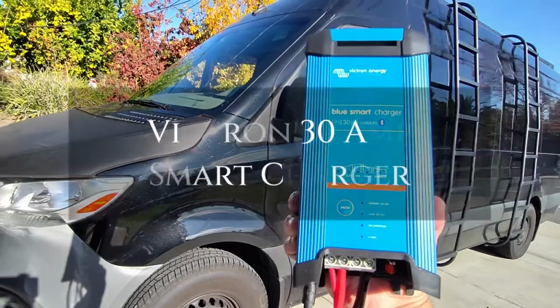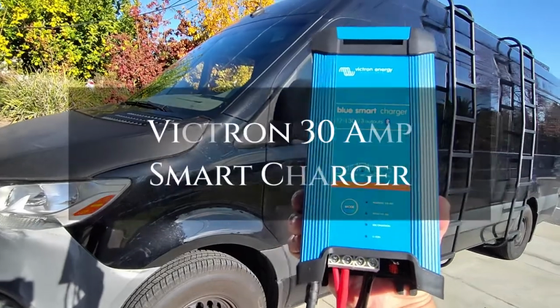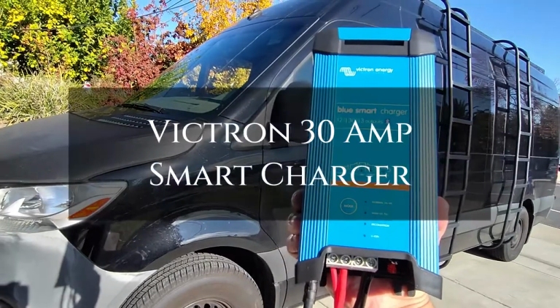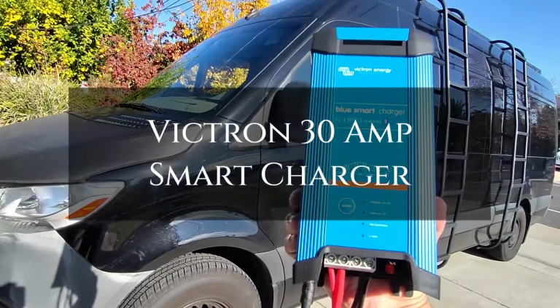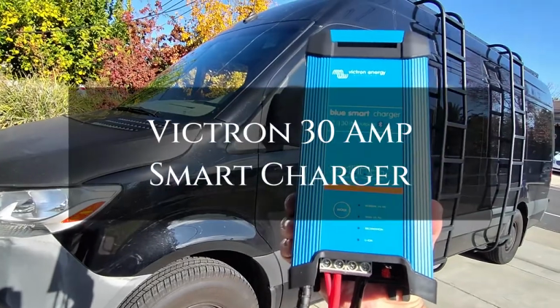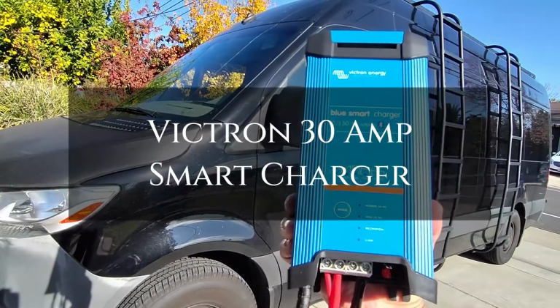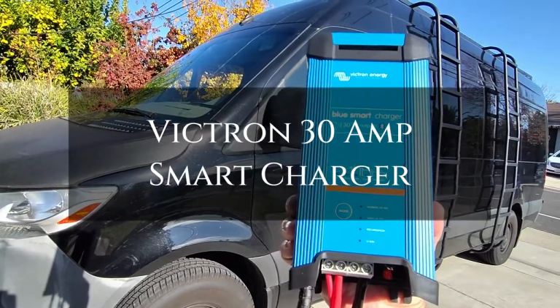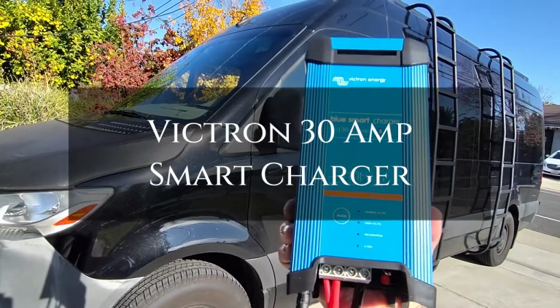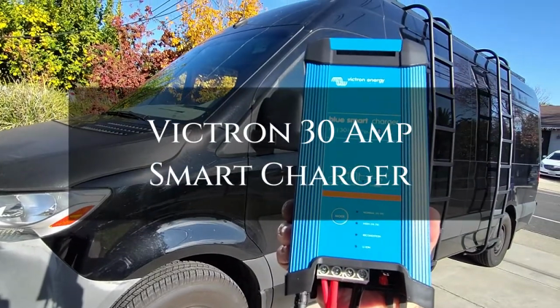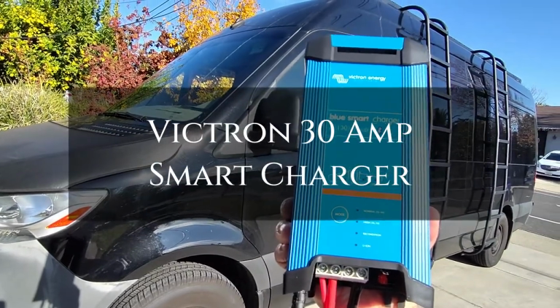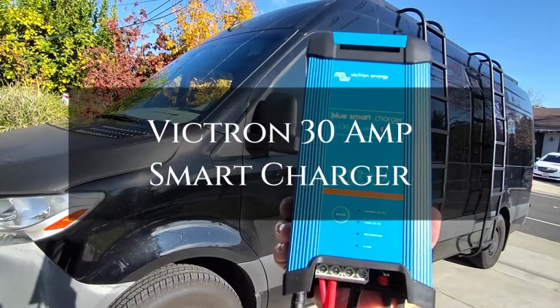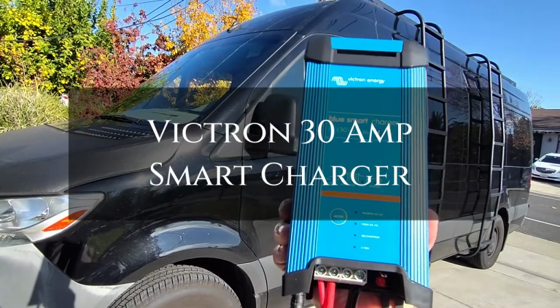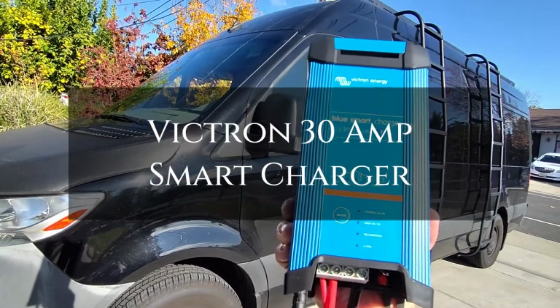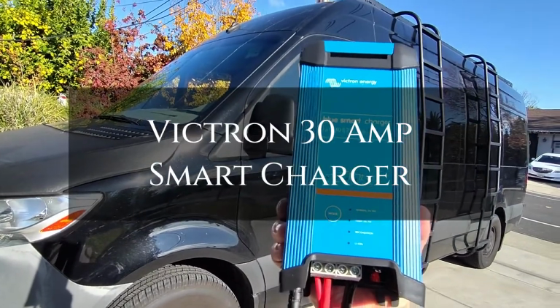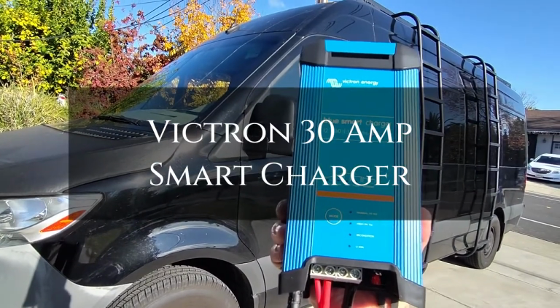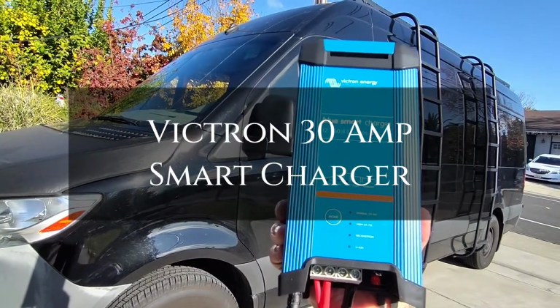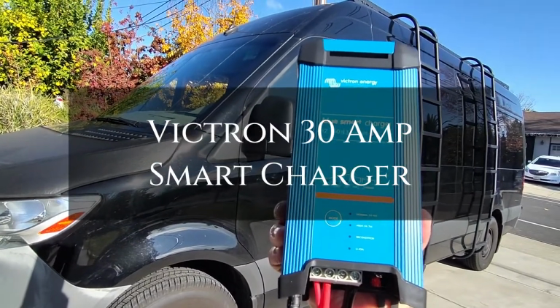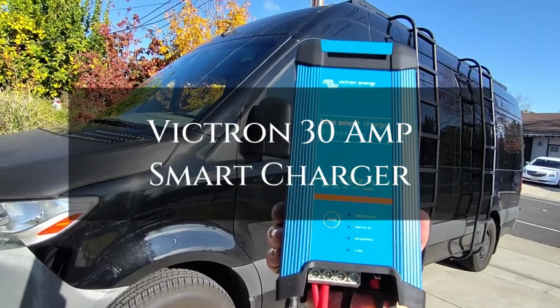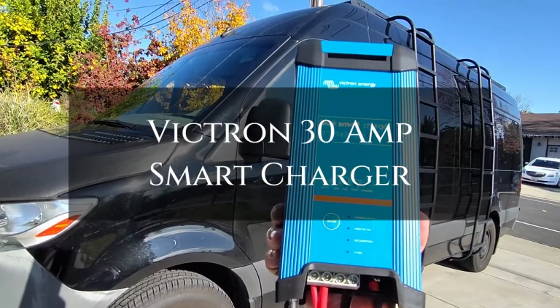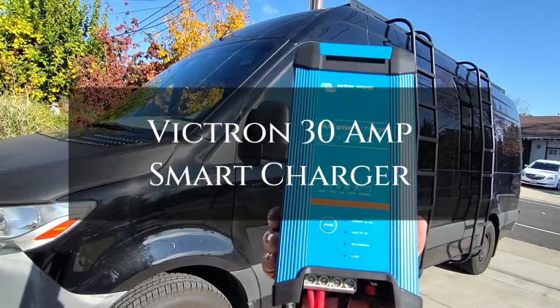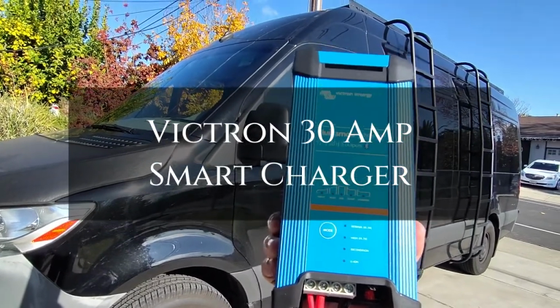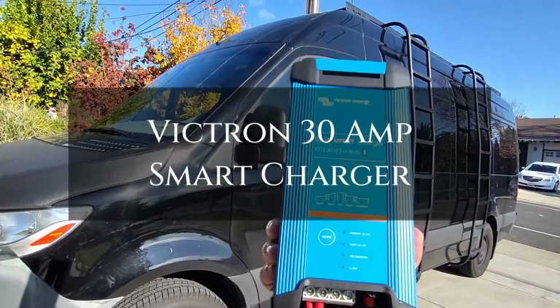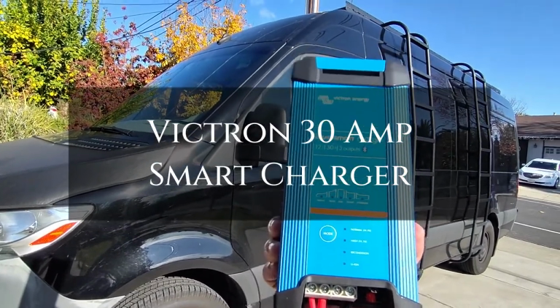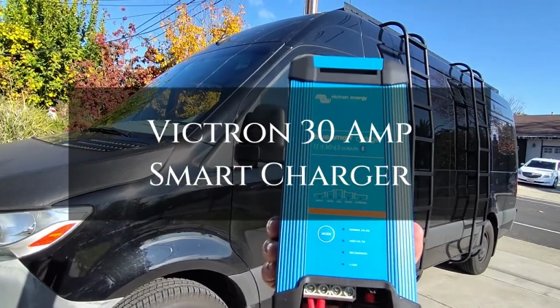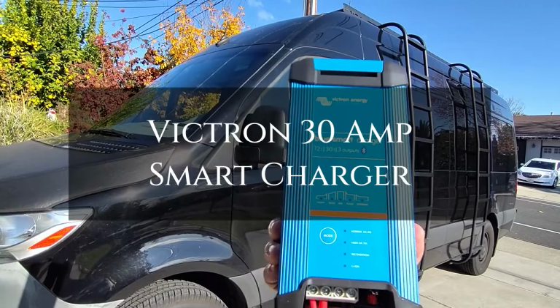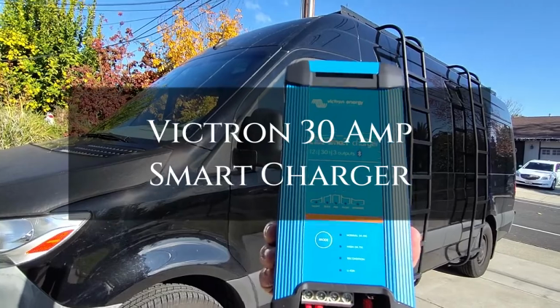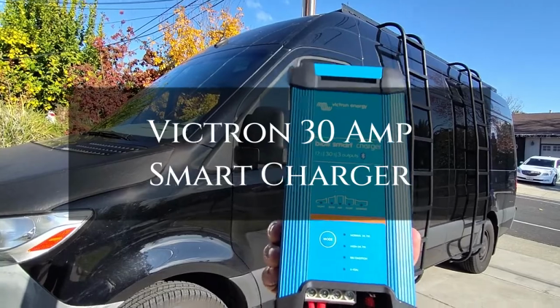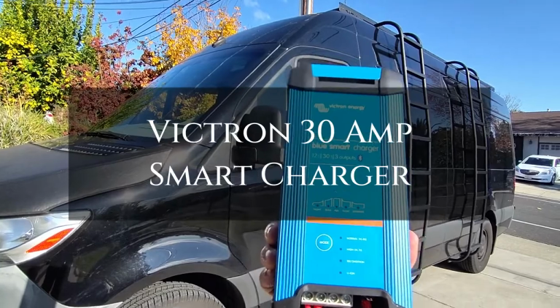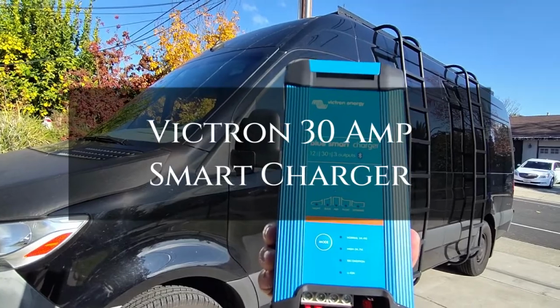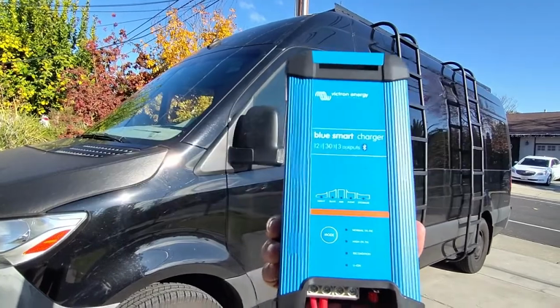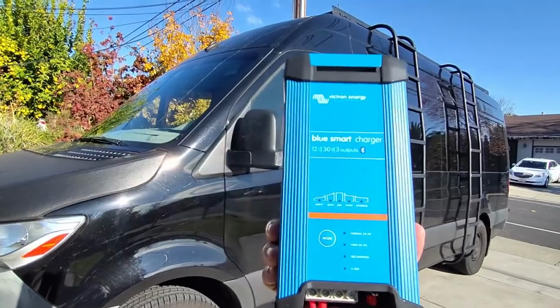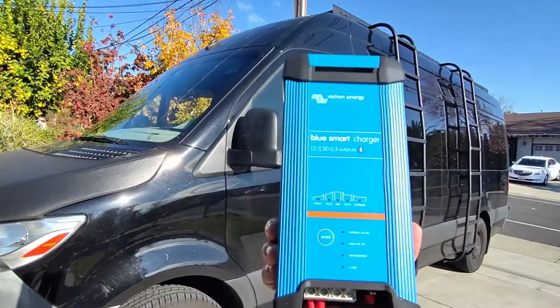Hey everybody, this is Random Fix and in today's video we're going to be discussing smart chargers.